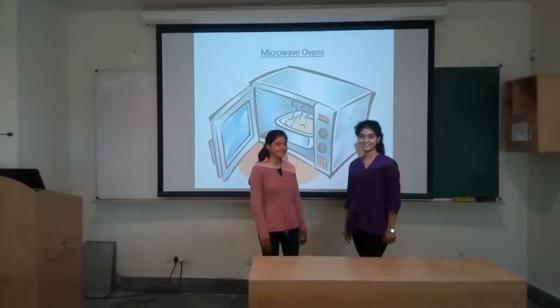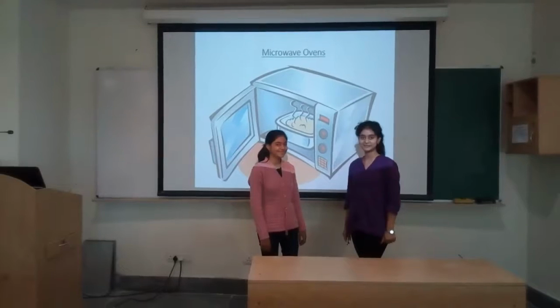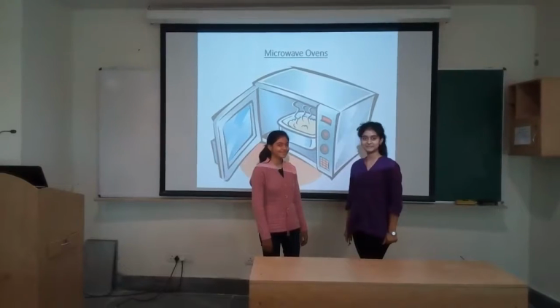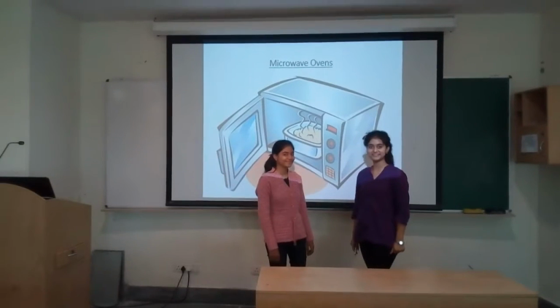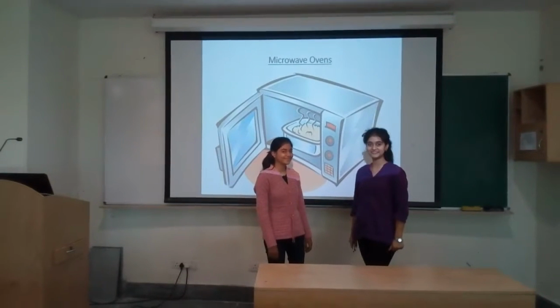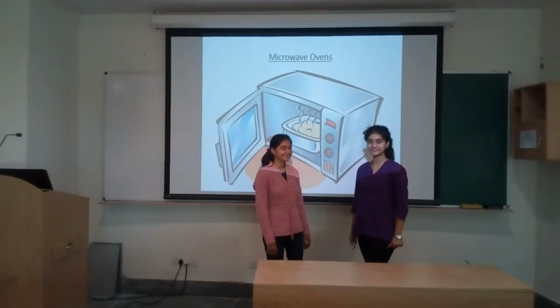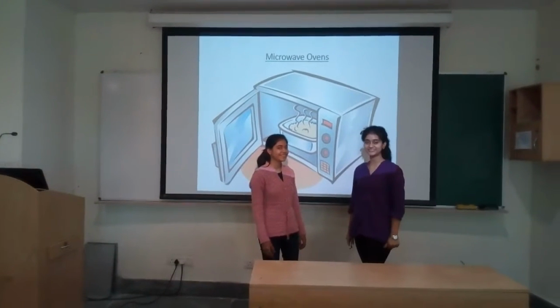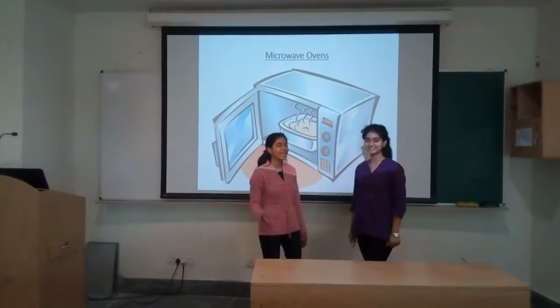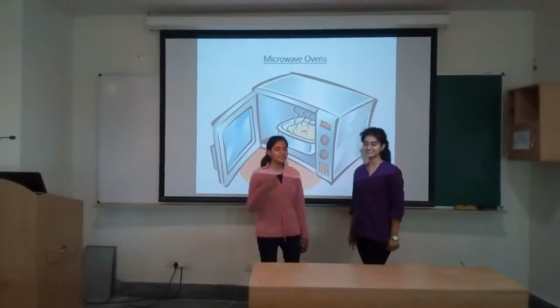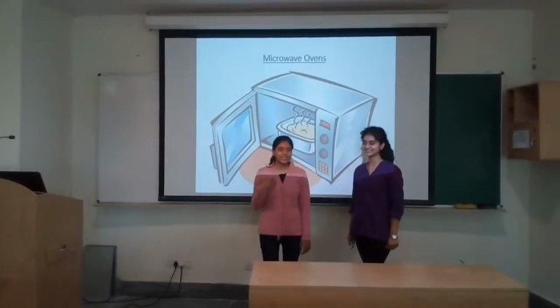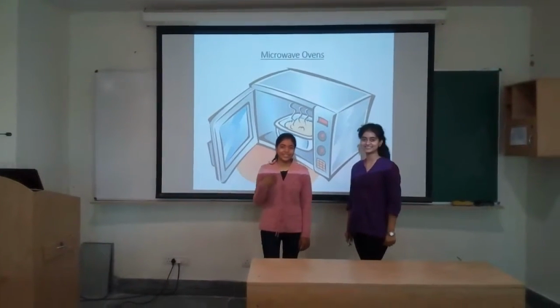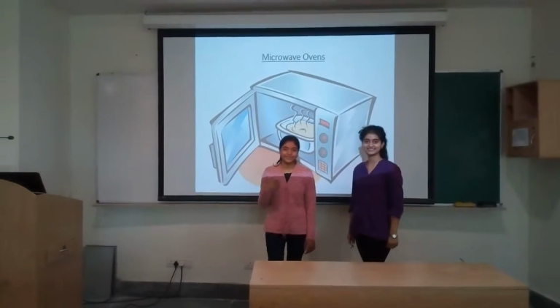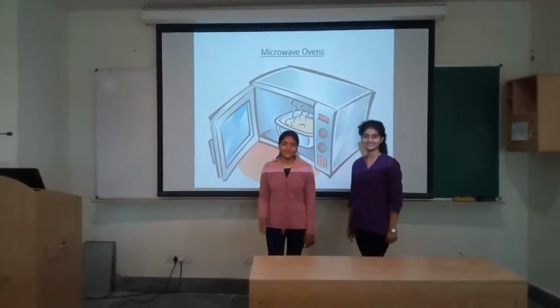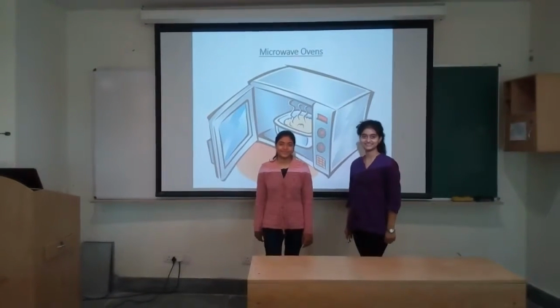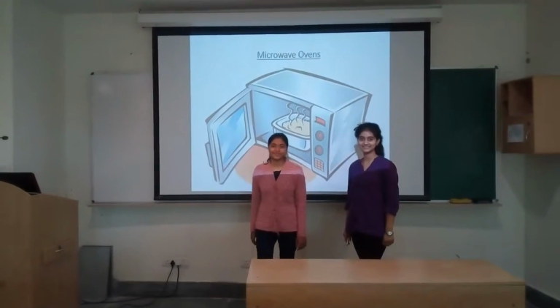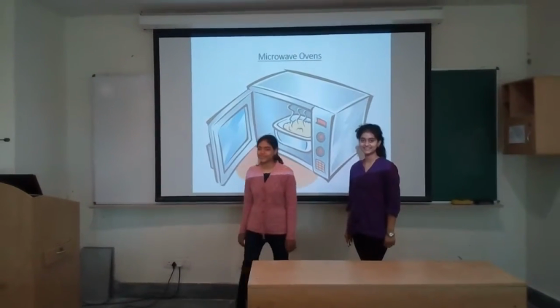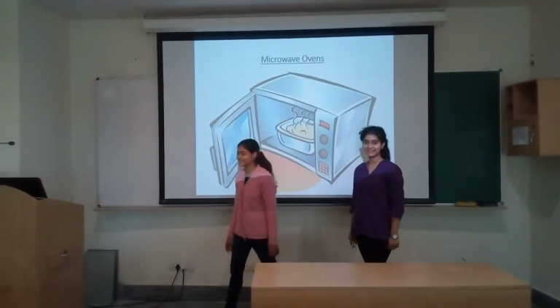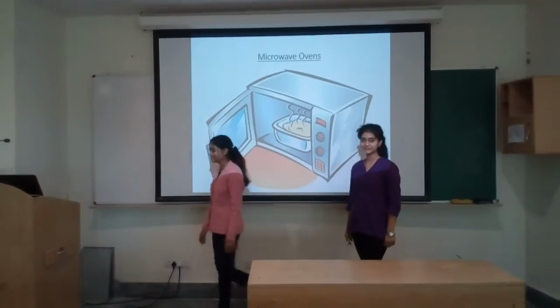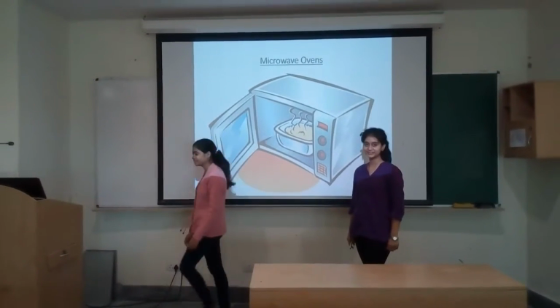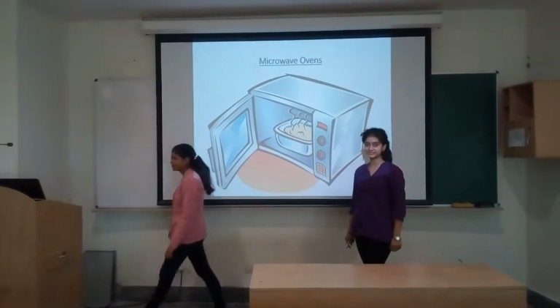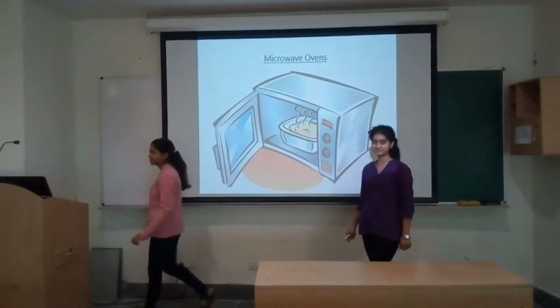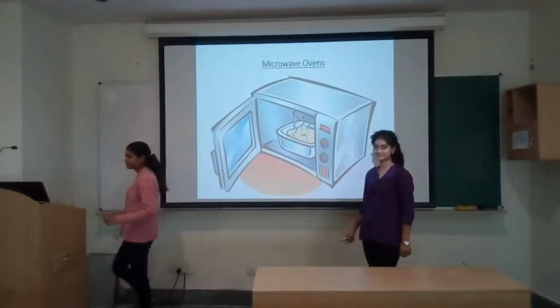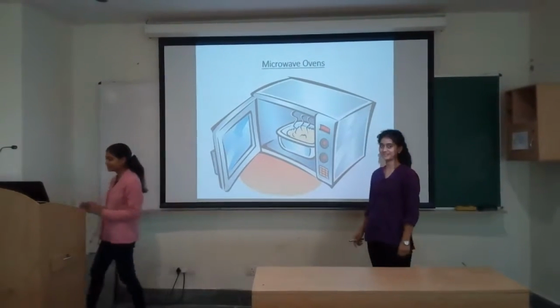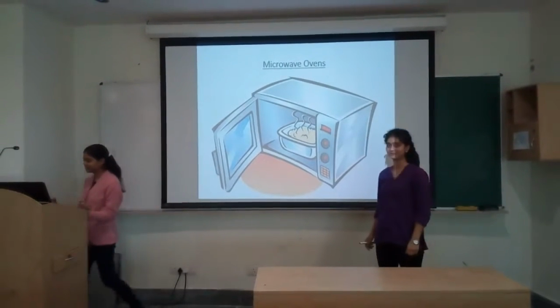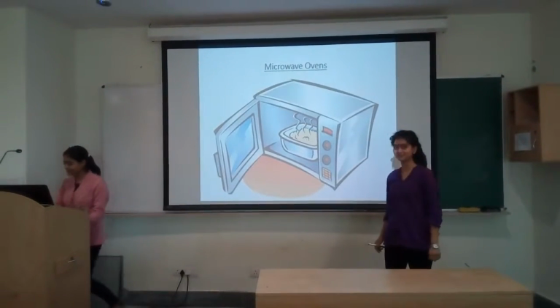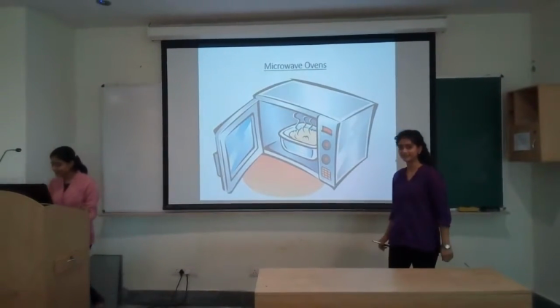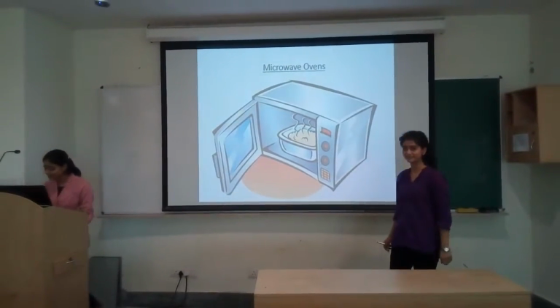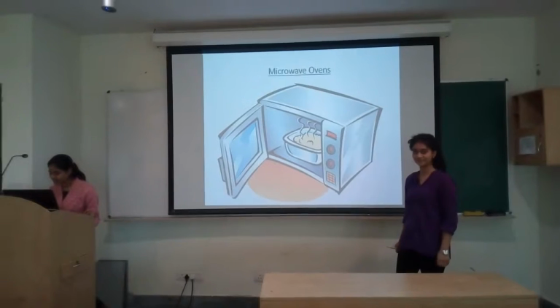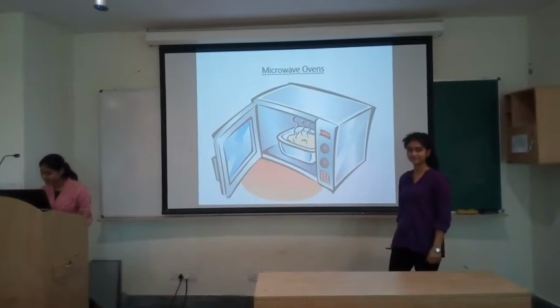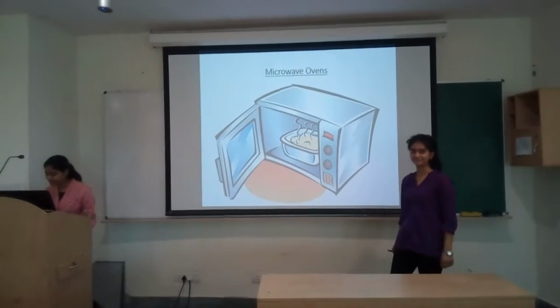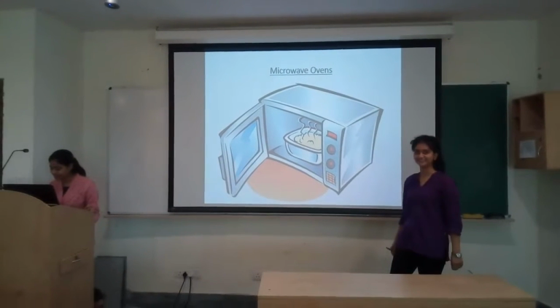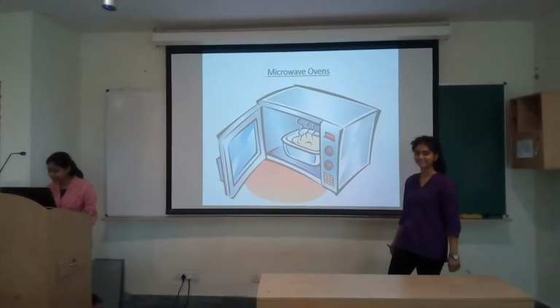Hello everyone, I am Valerie, I am Shilka, I am Shathir, and we are going to tell you about the working of microwave ovens.